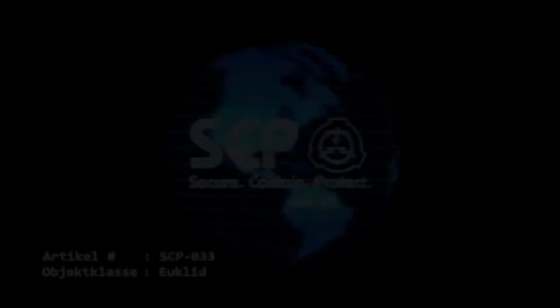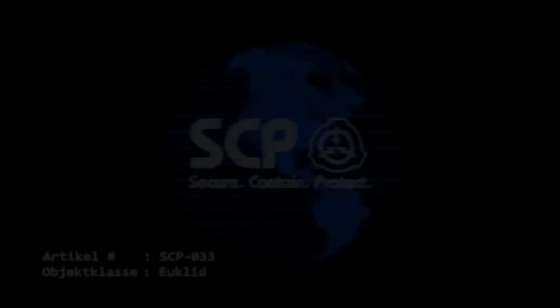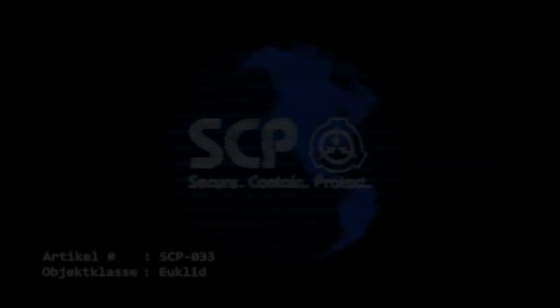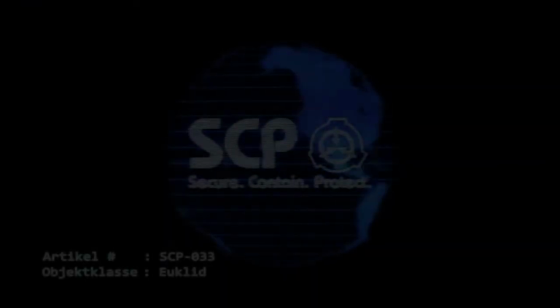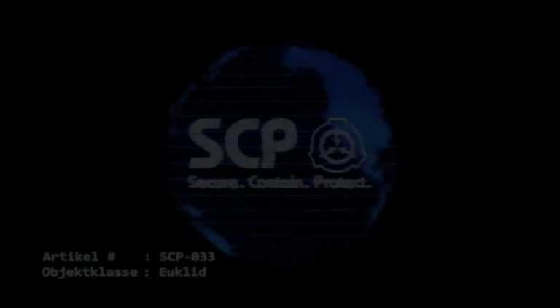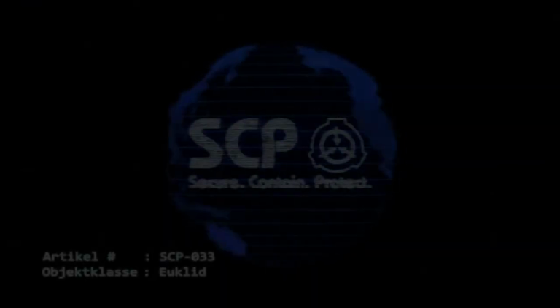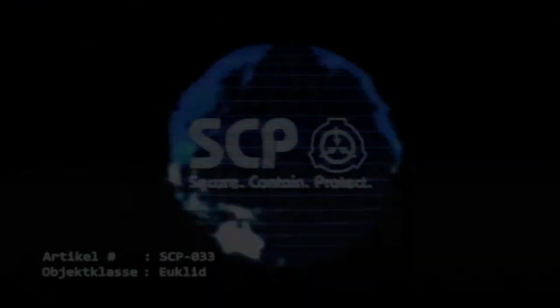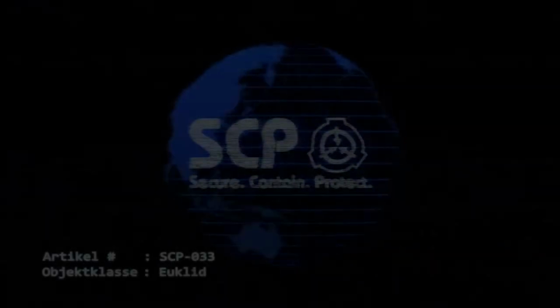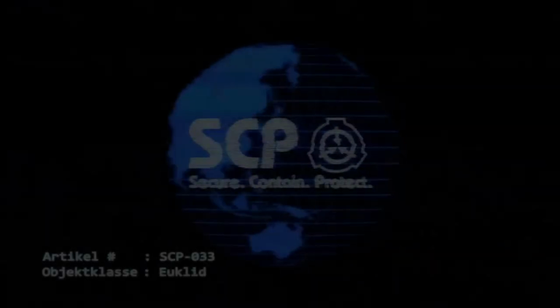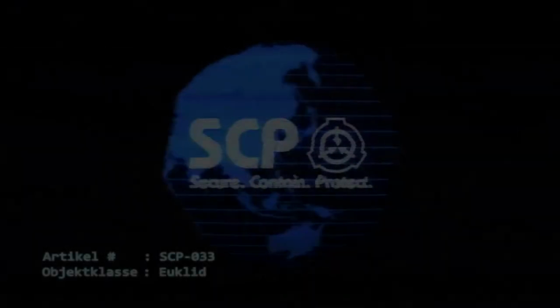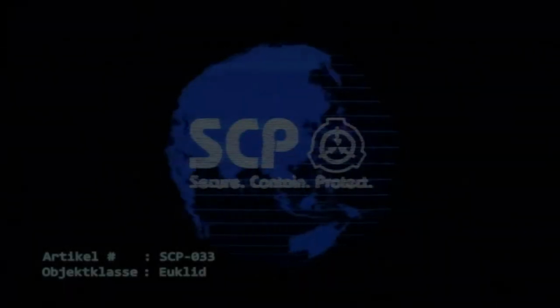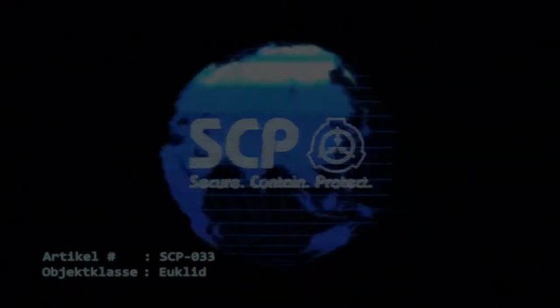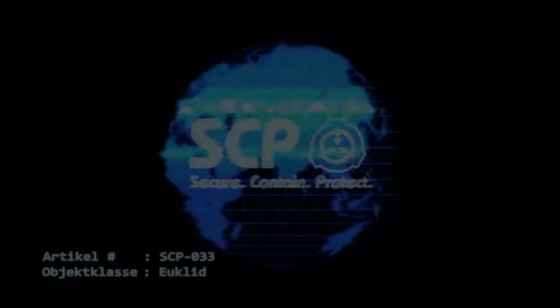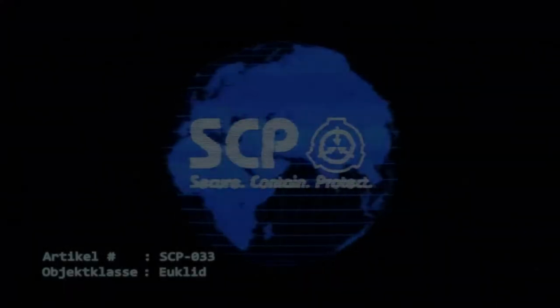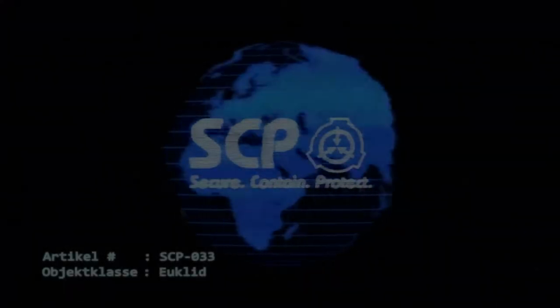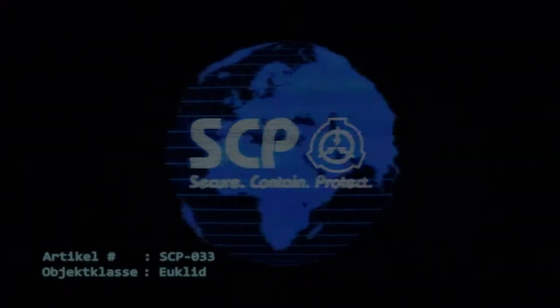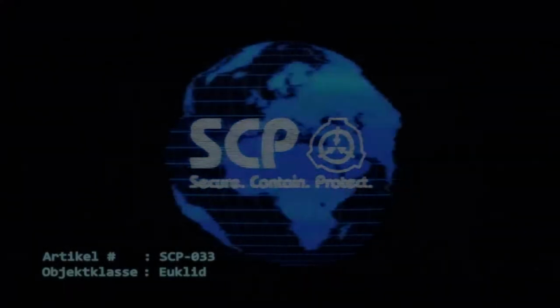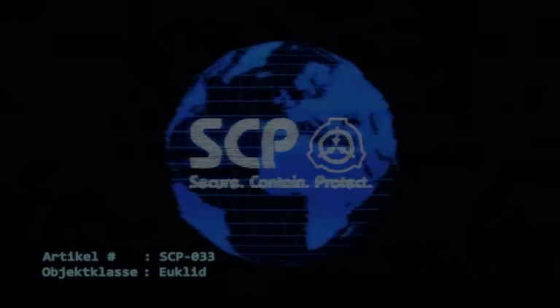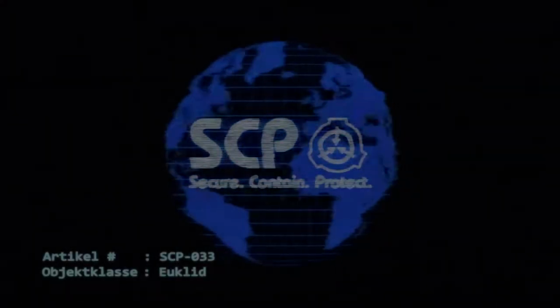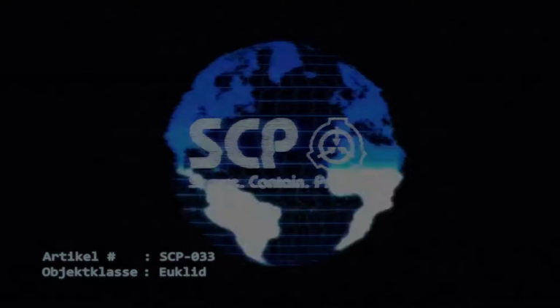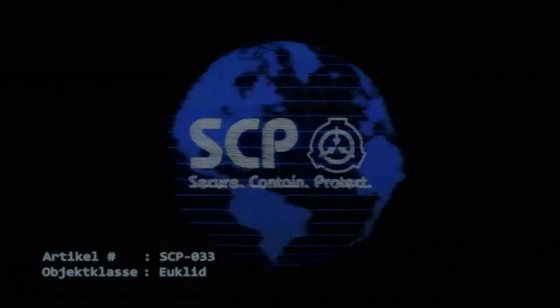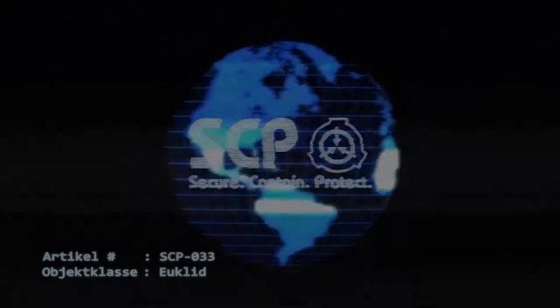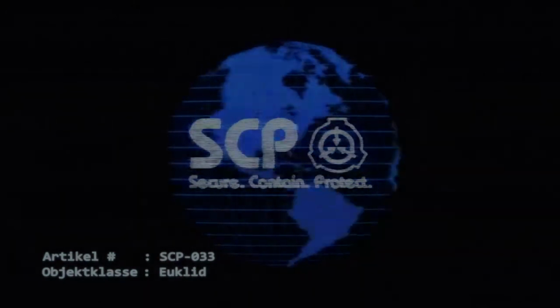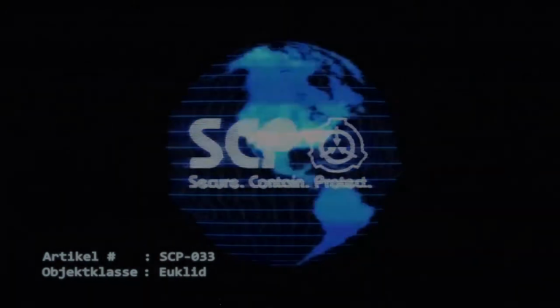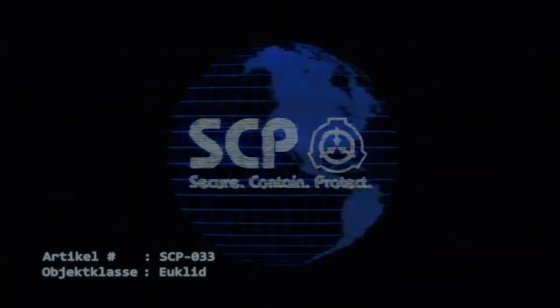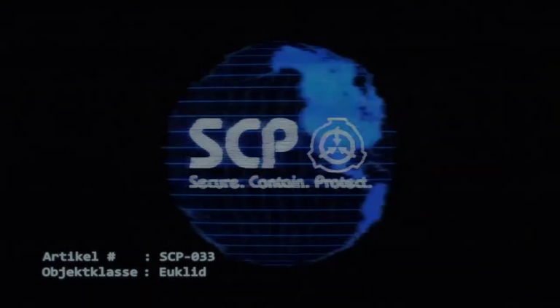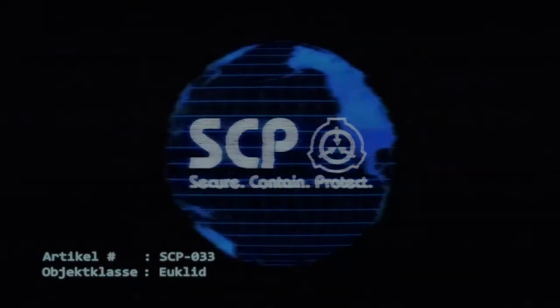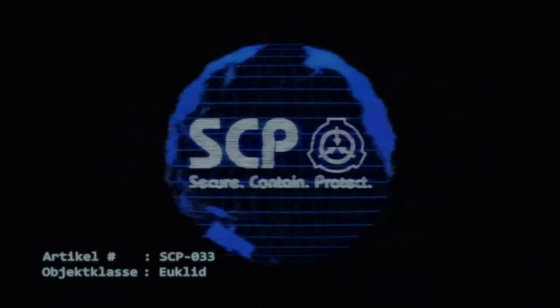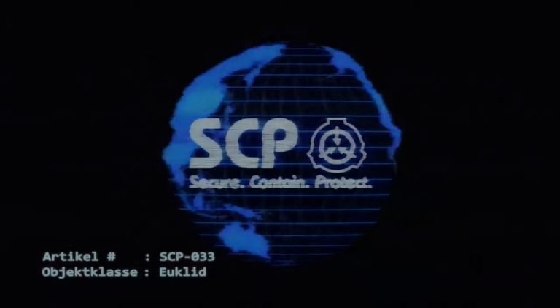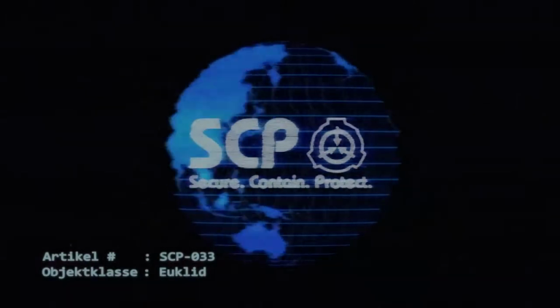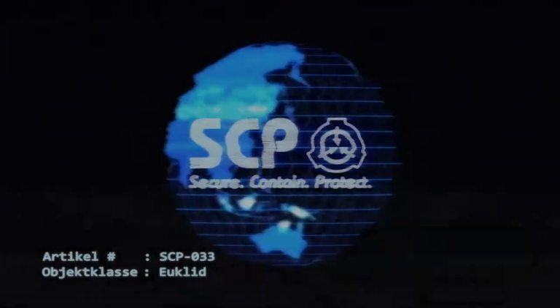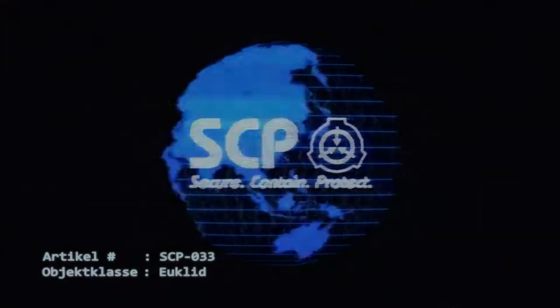Artikel Nummer SCP-033. Objektklasse: Euclid.